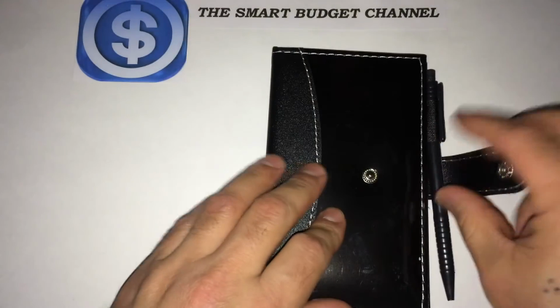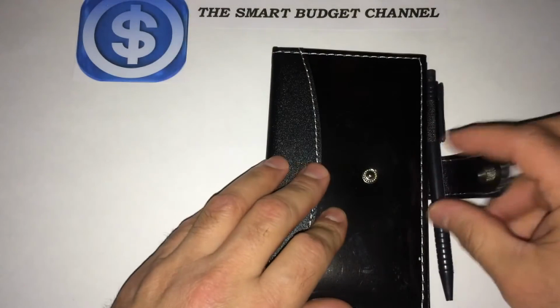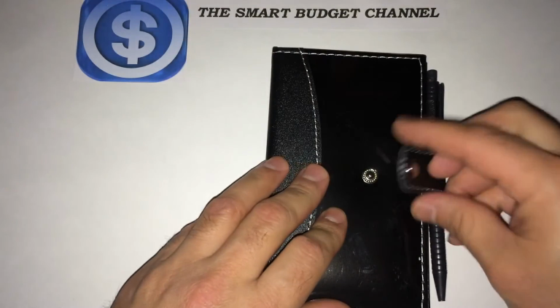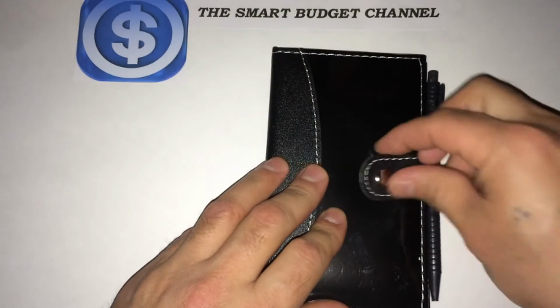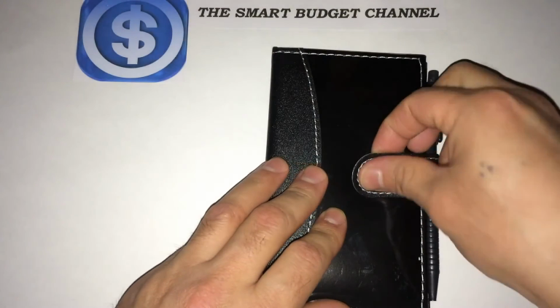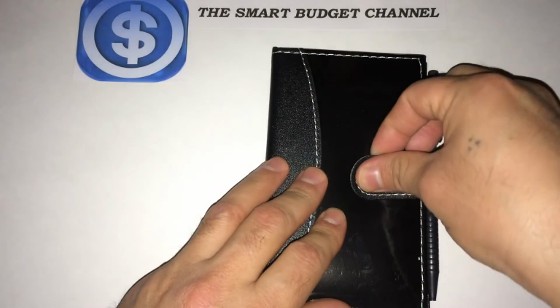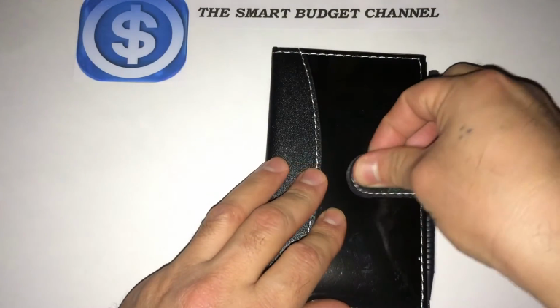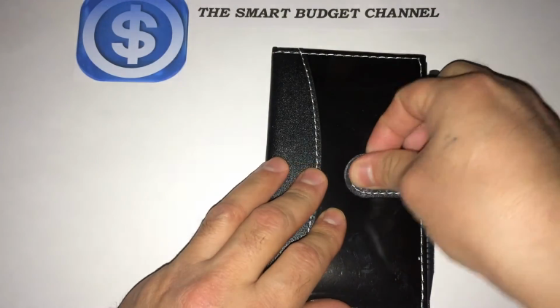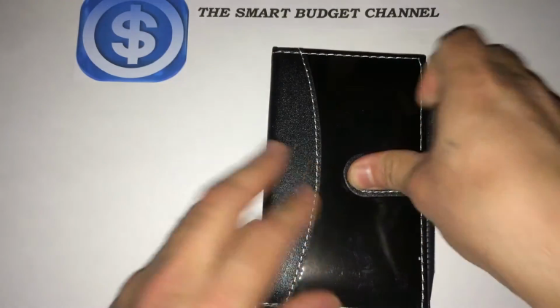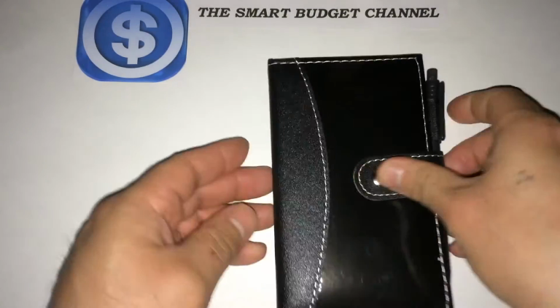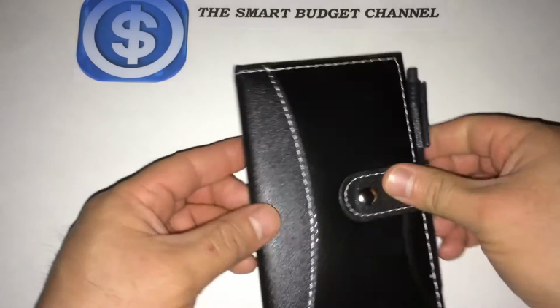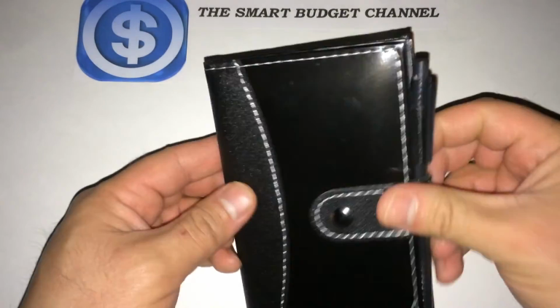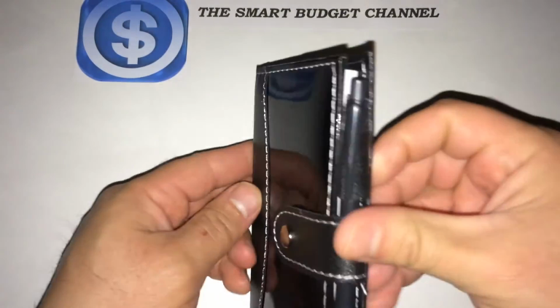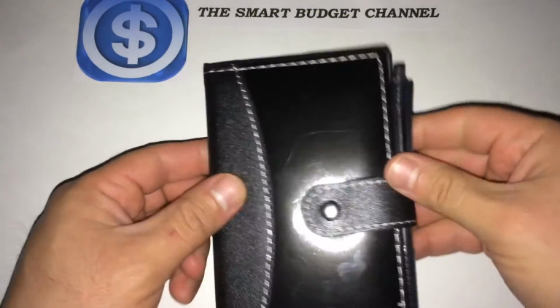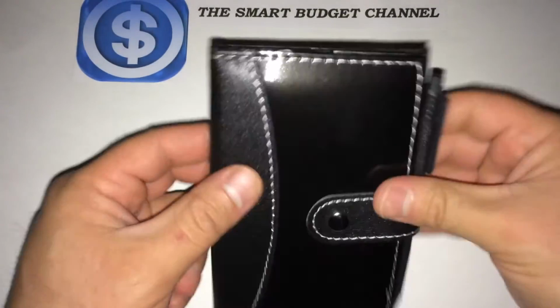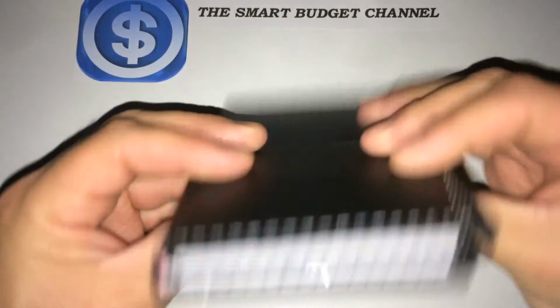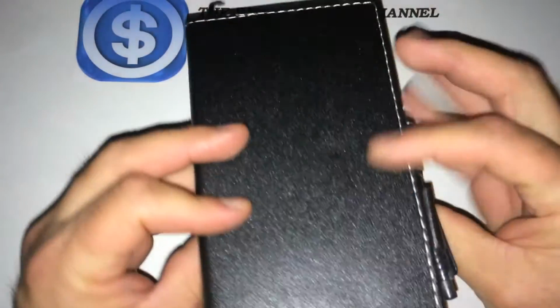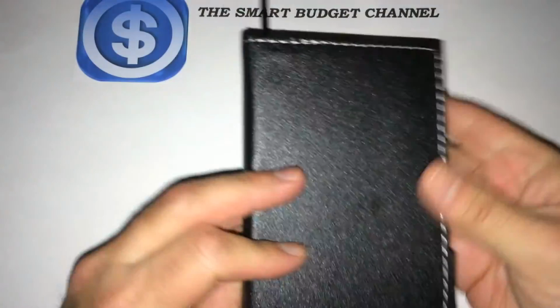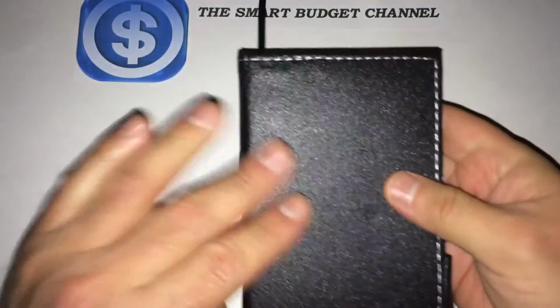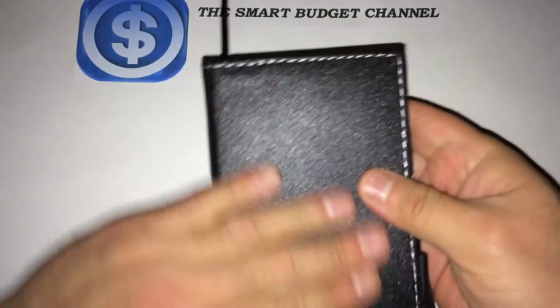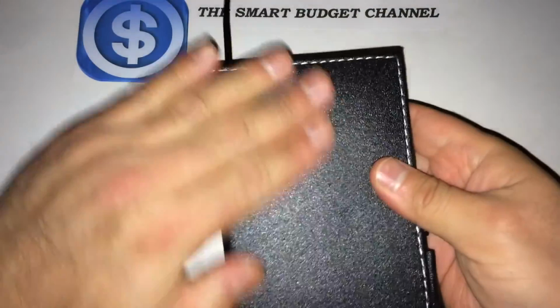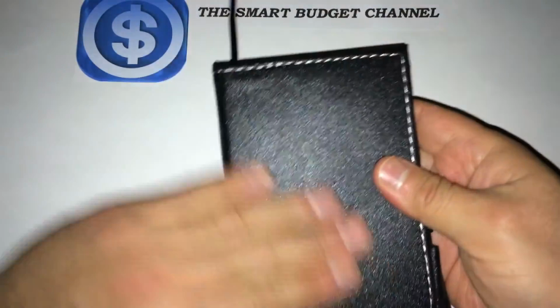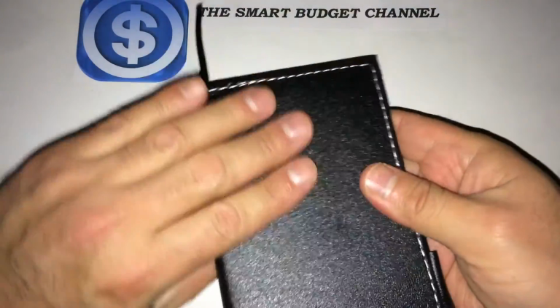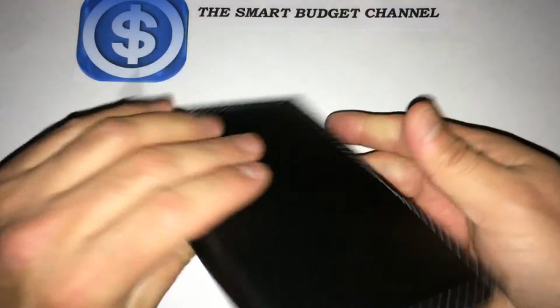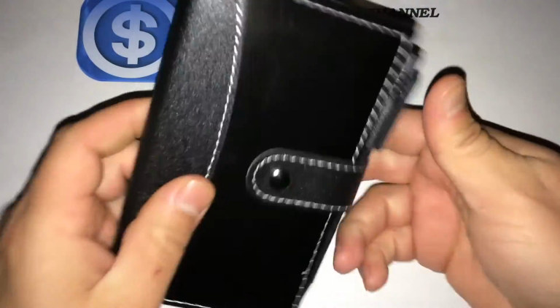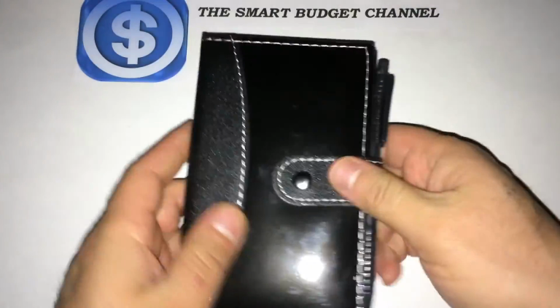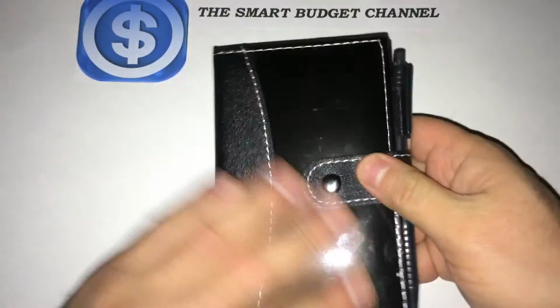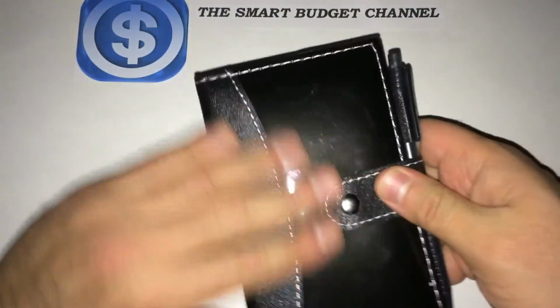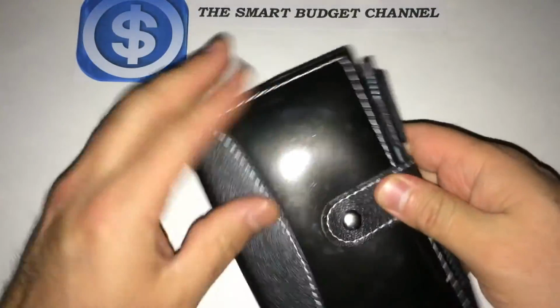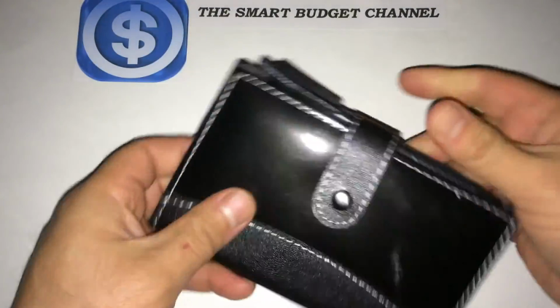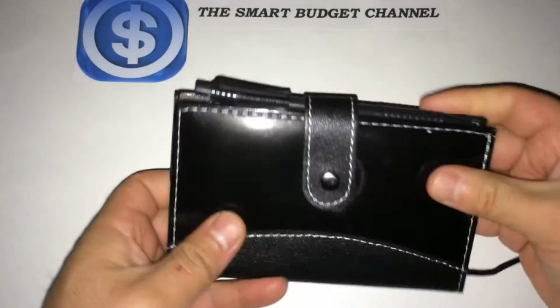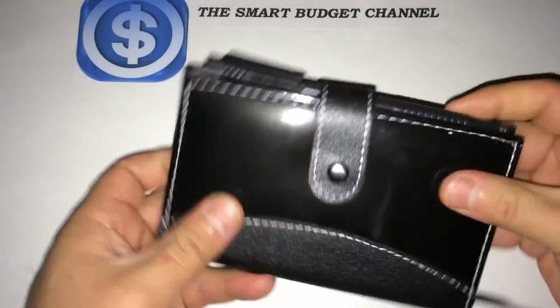You can get these in different colors. I just grabbed a black one to see what it looked like. This is the back side of it, and this is the front side of it.